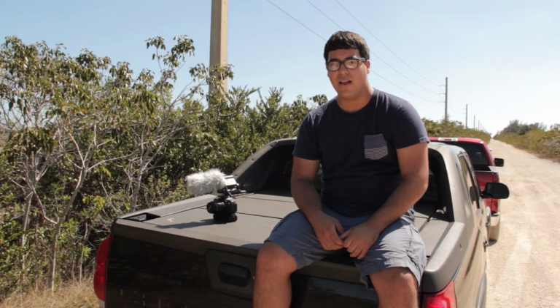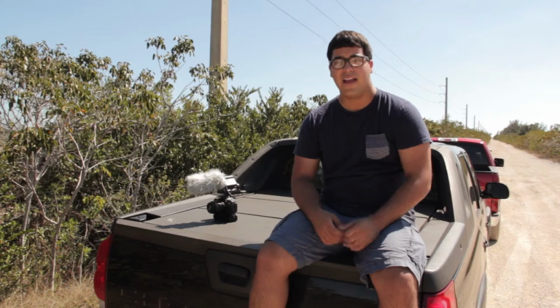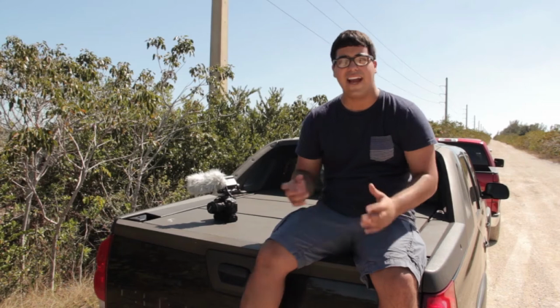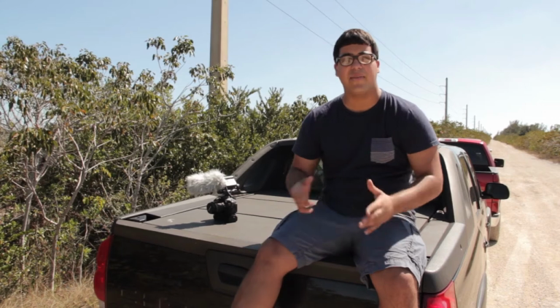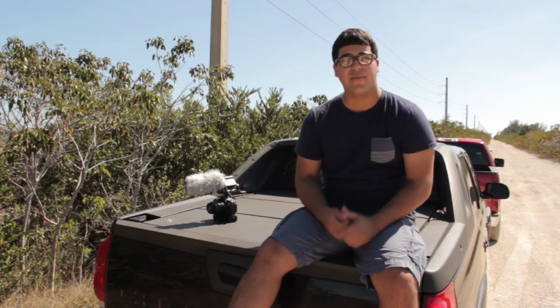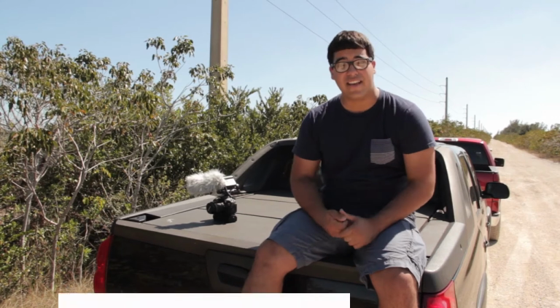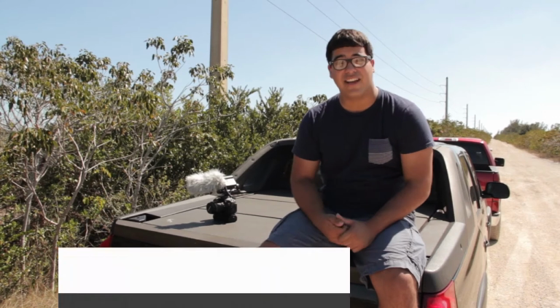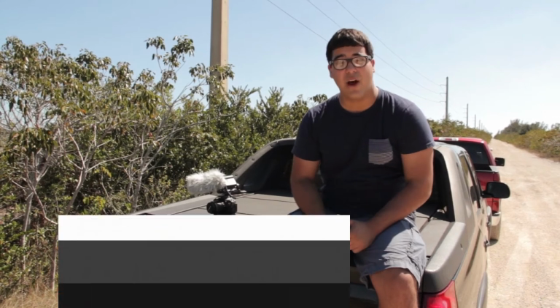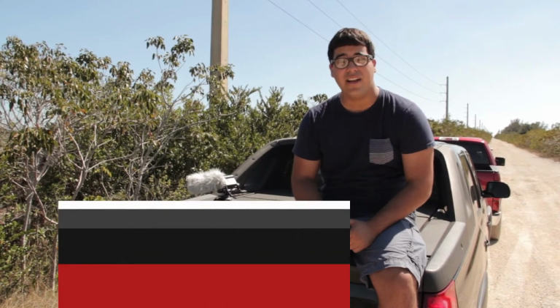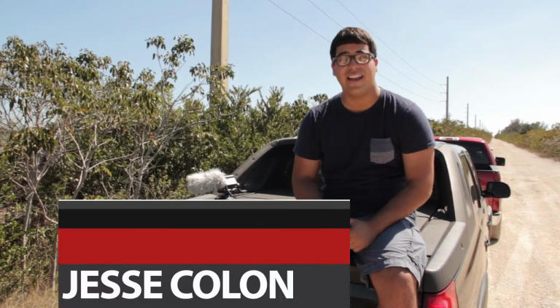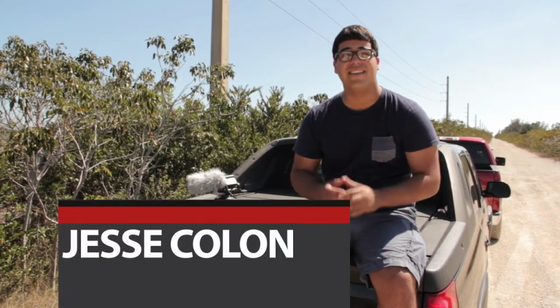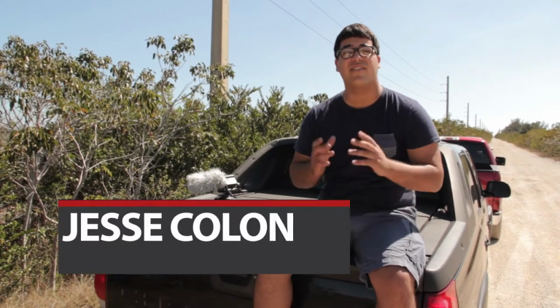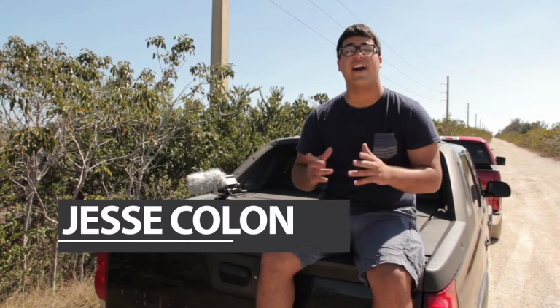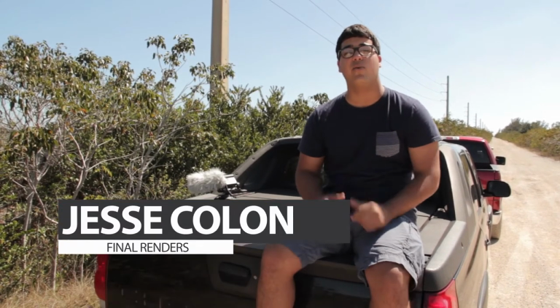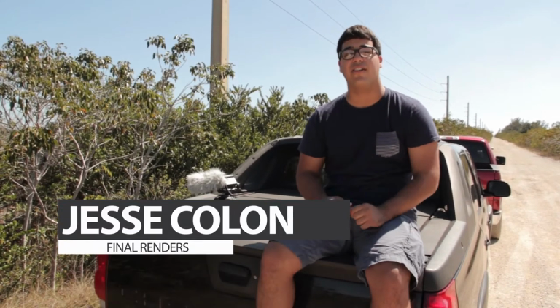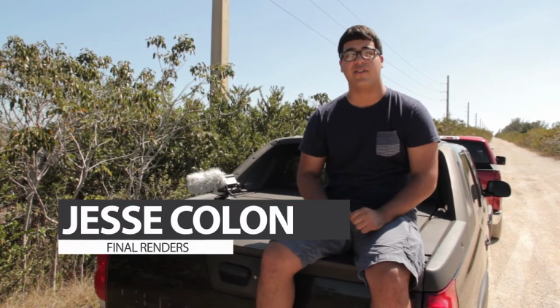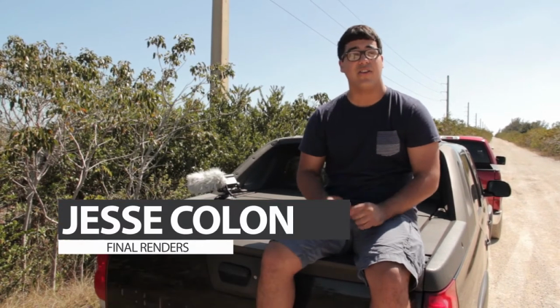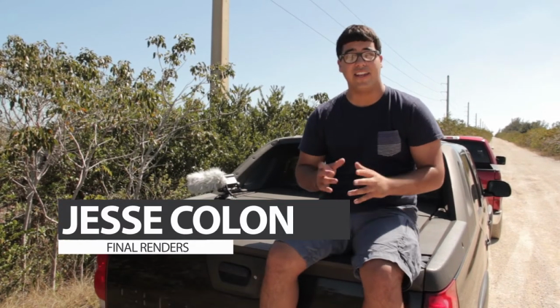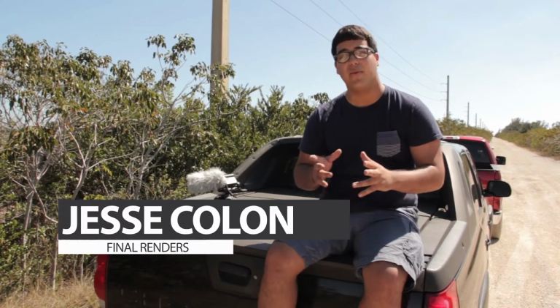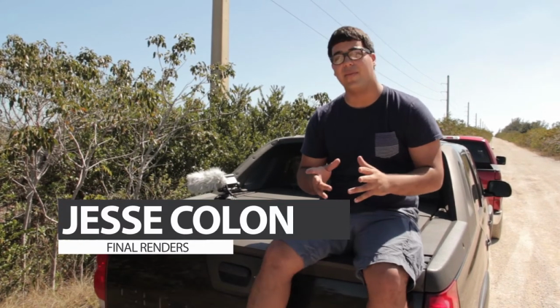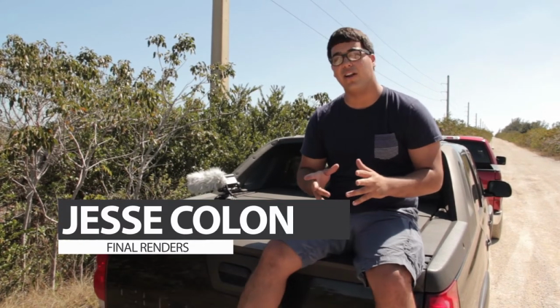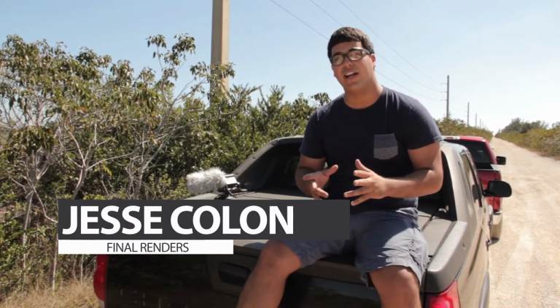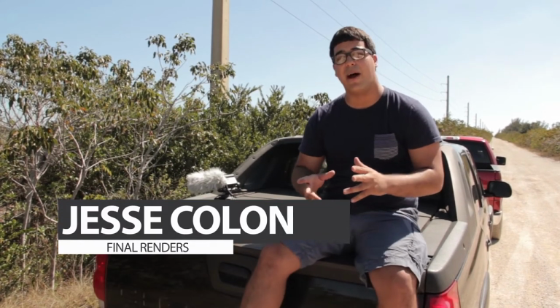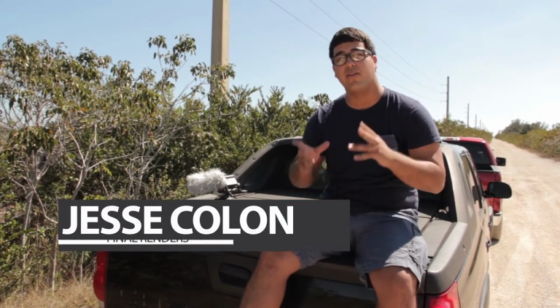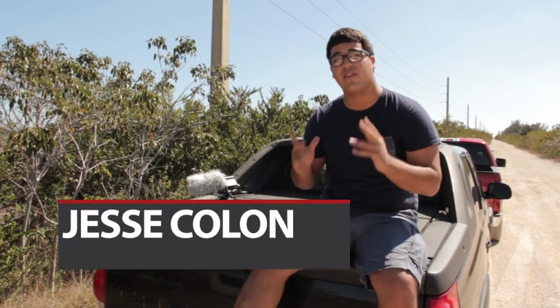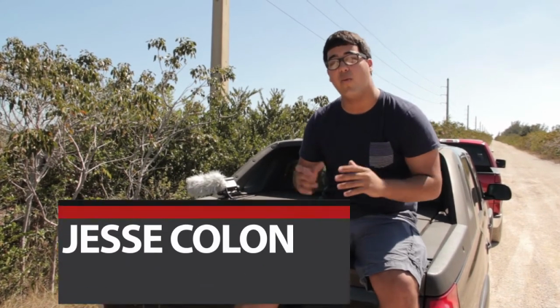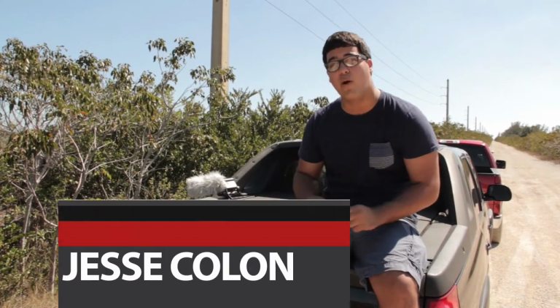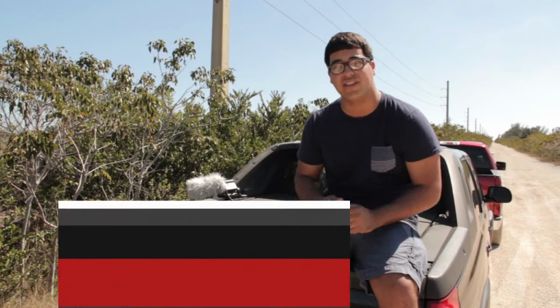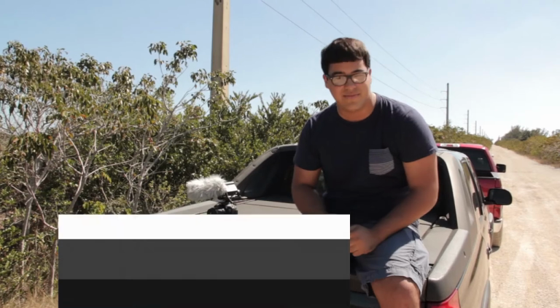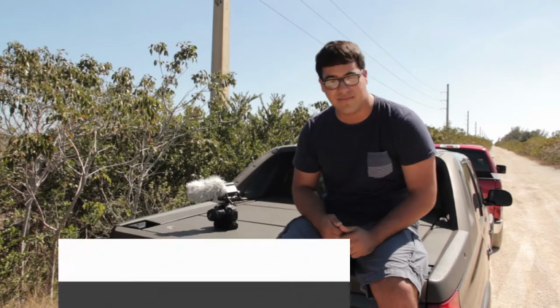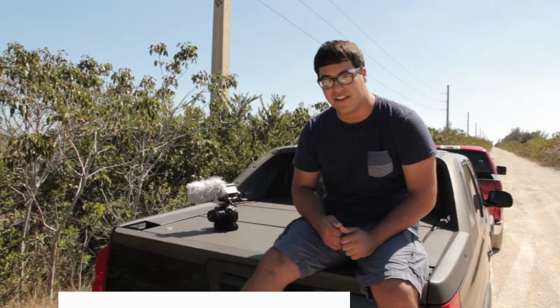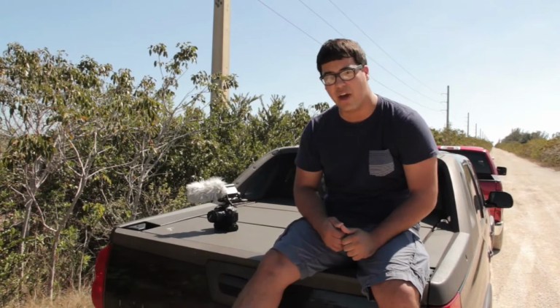Hey guys, my name is Jesse Cologne and this is Final Renders. Today we're going to be learning about slow motion. Let's go!